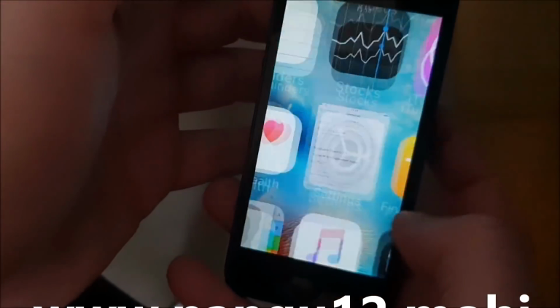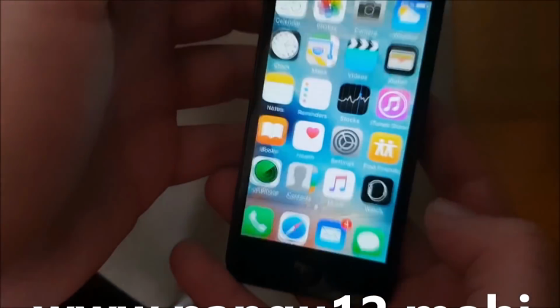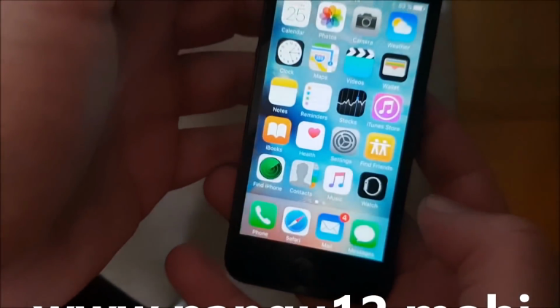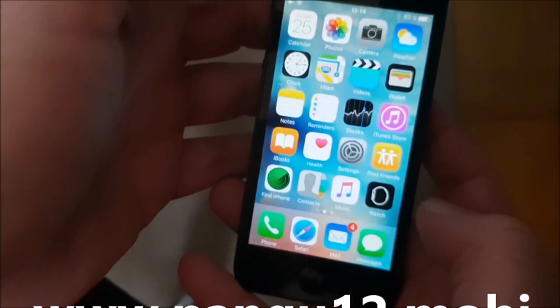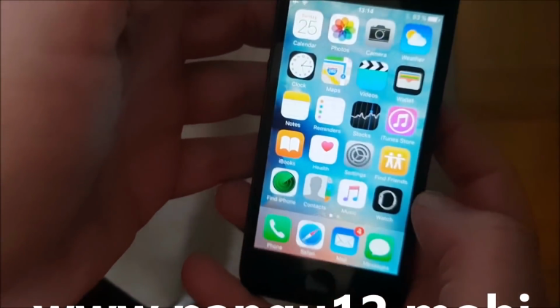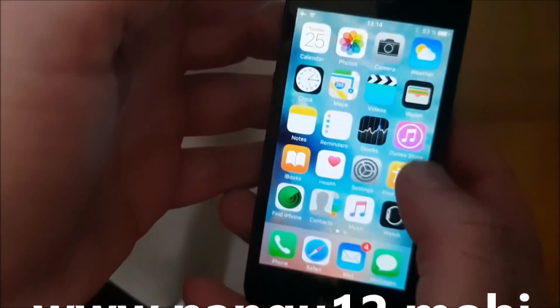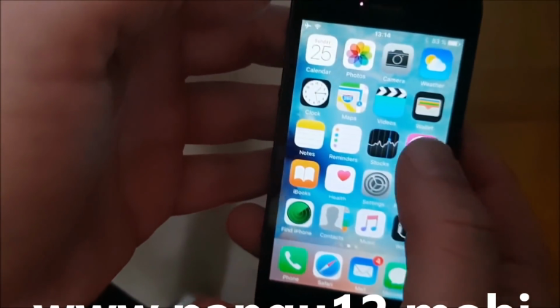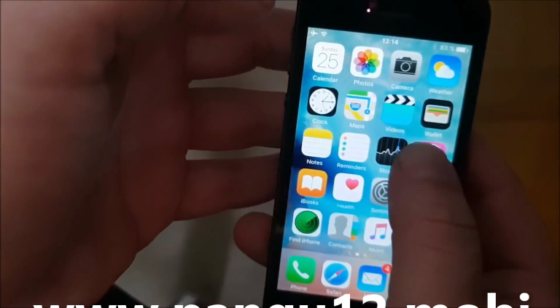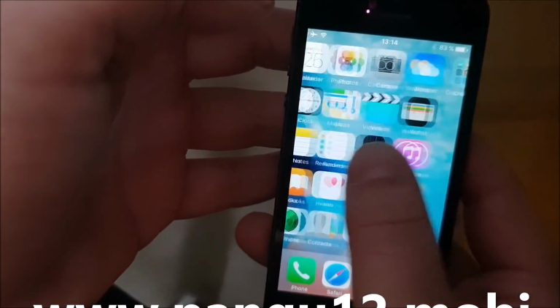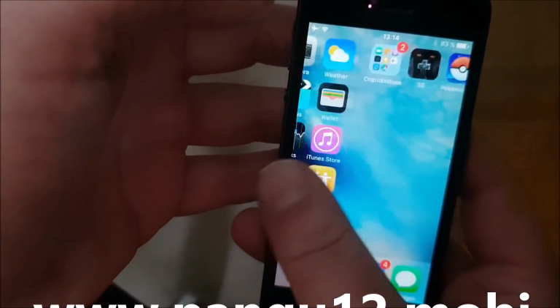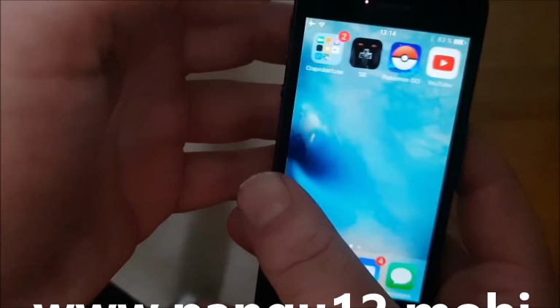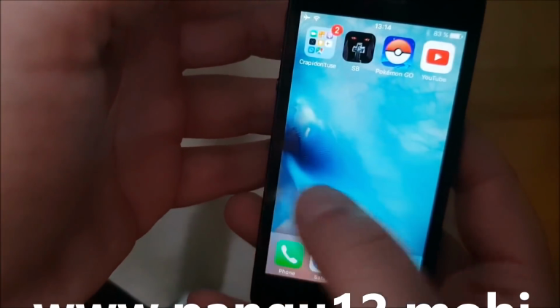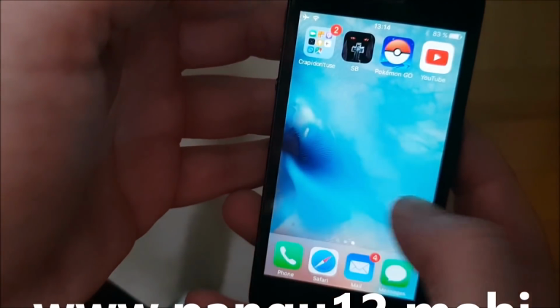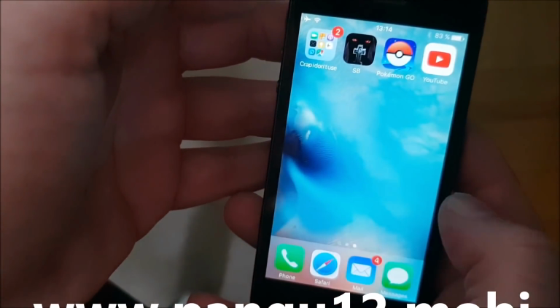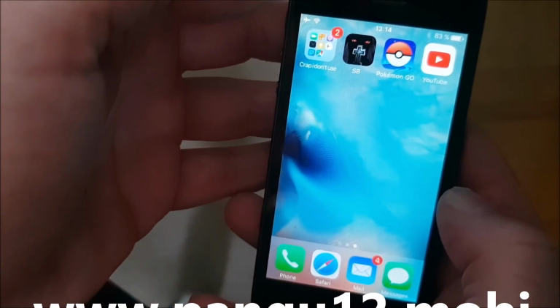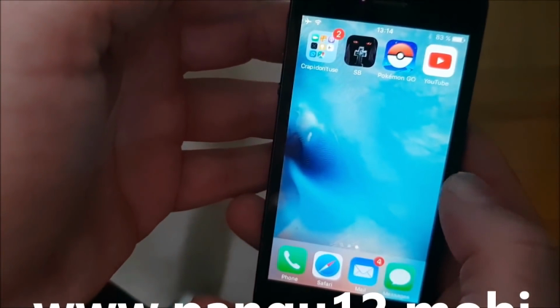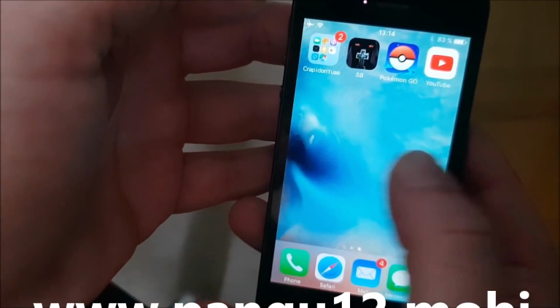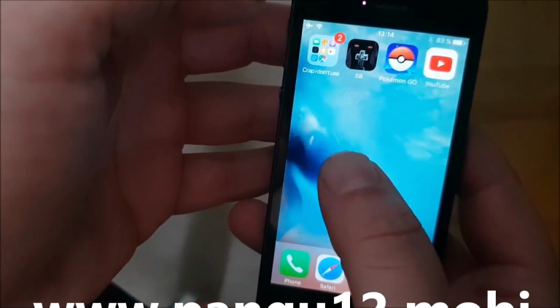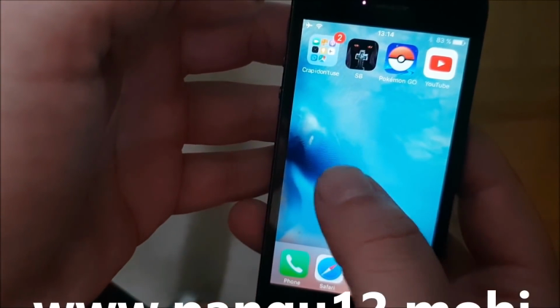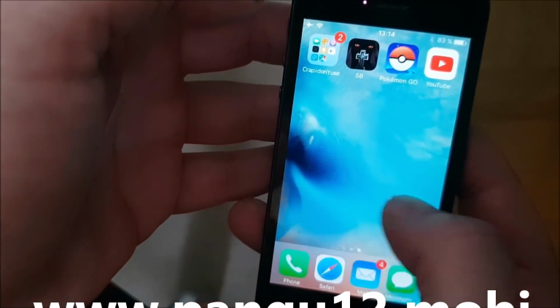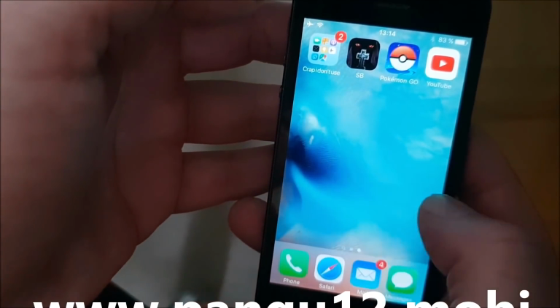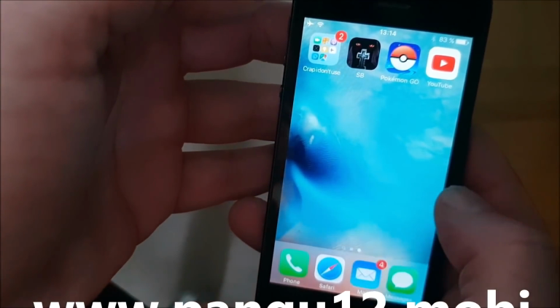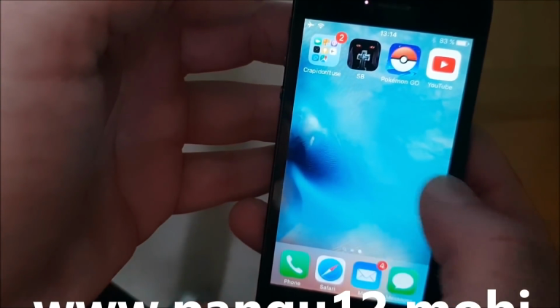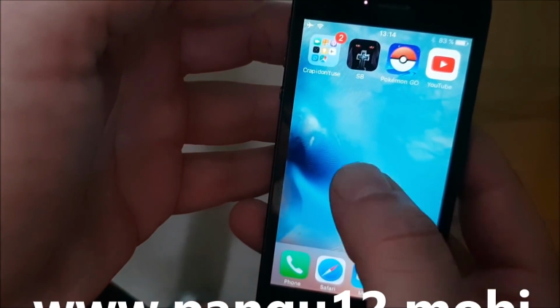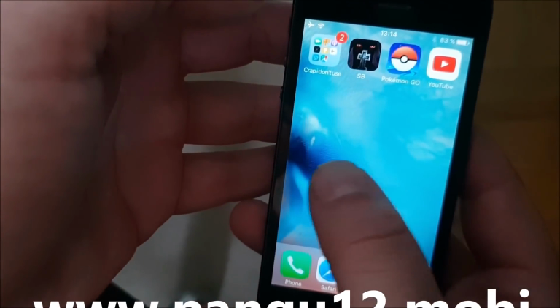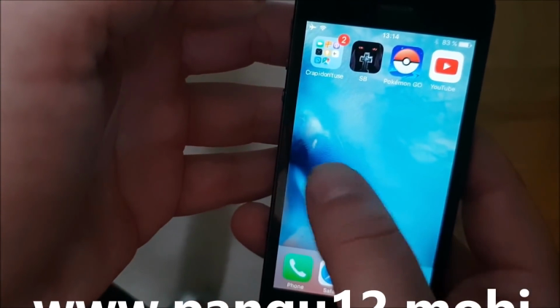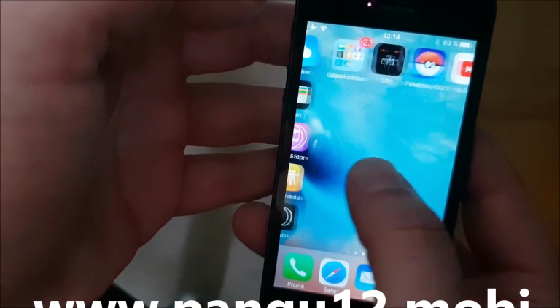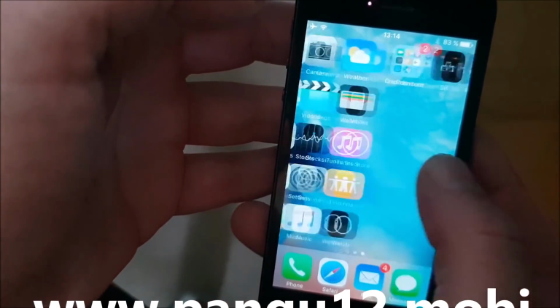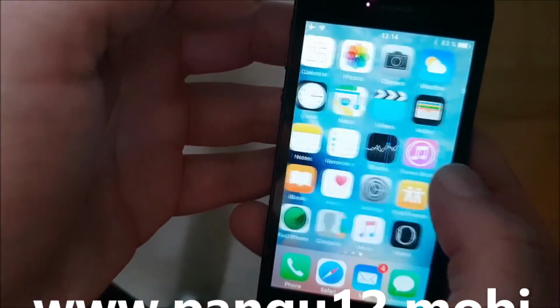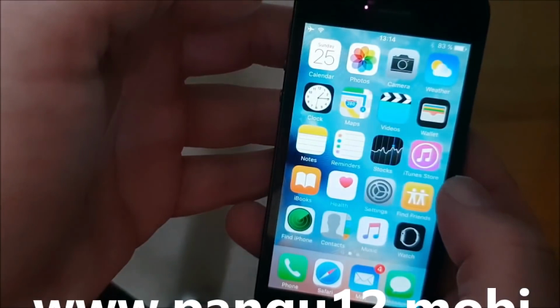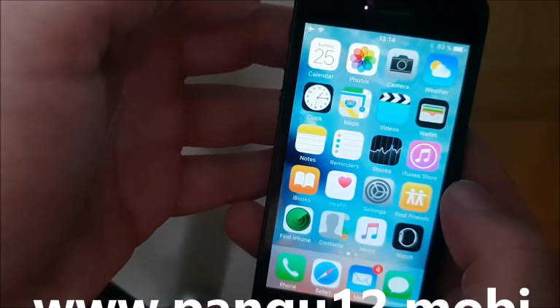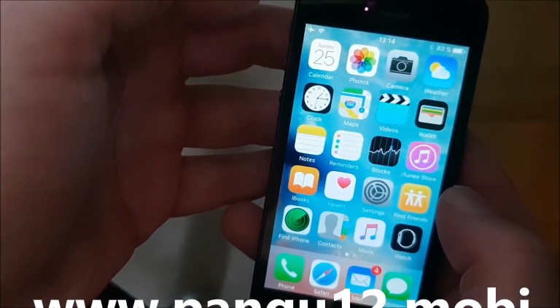First off, as you can see, I'm not jailbroken yet. I do not have Cydia.